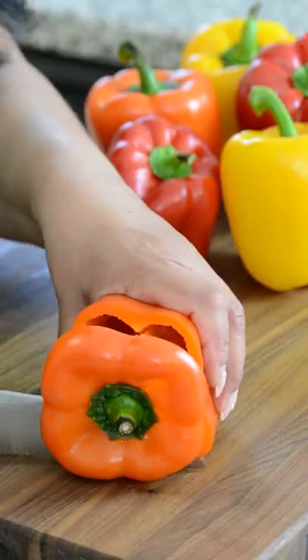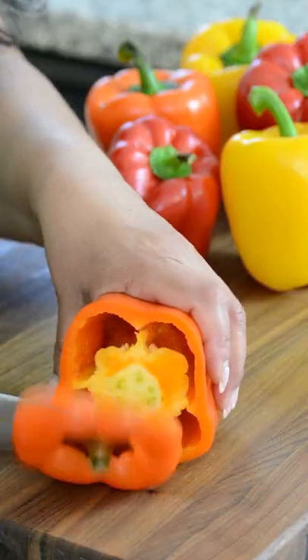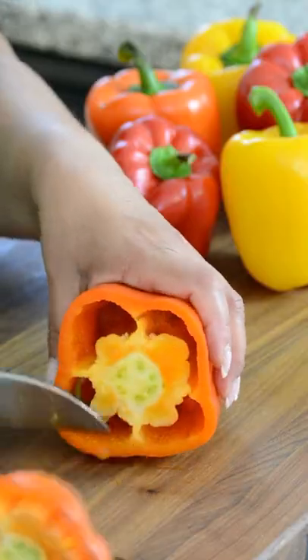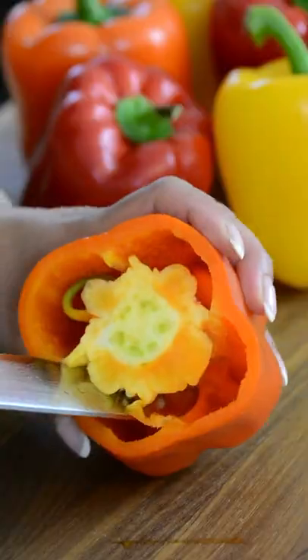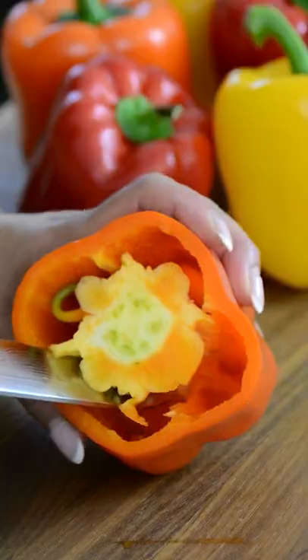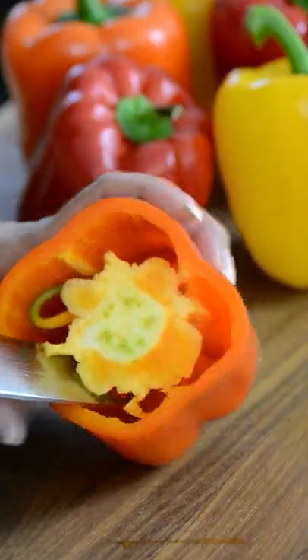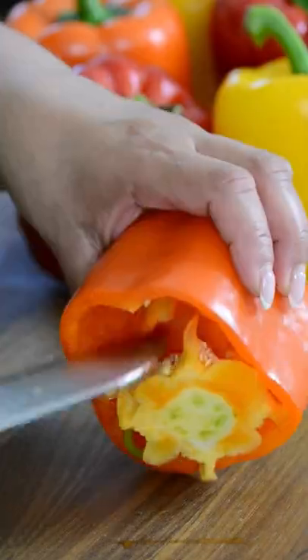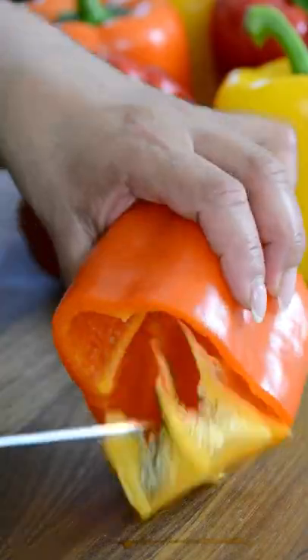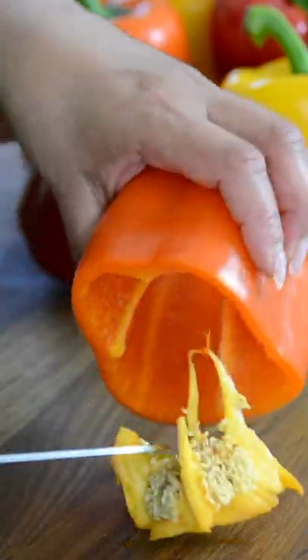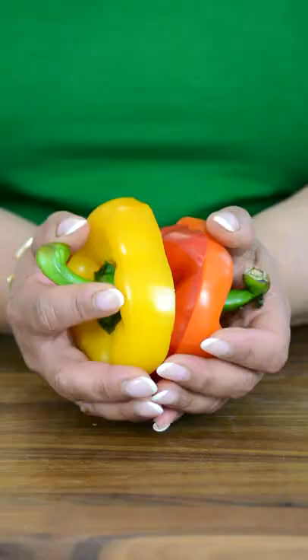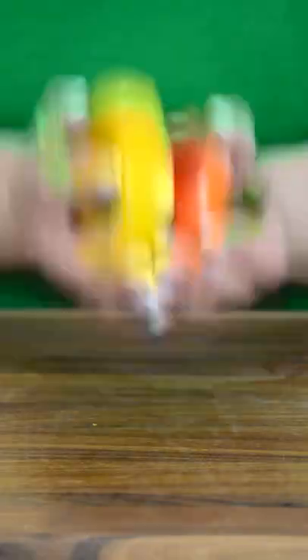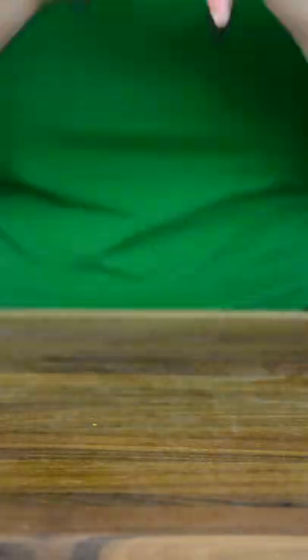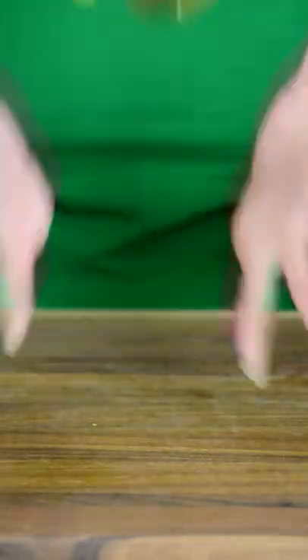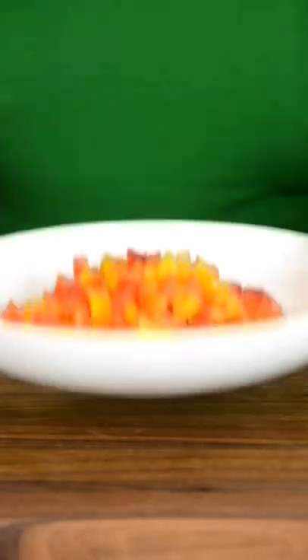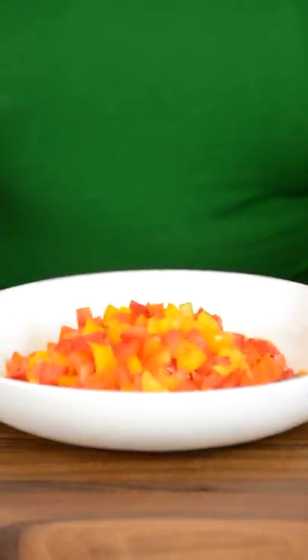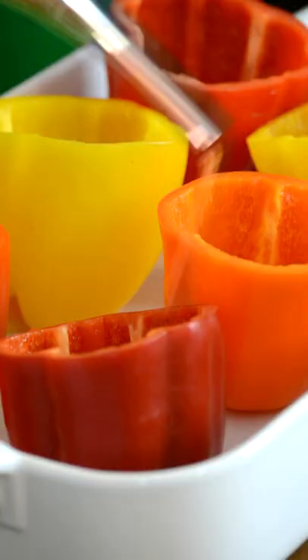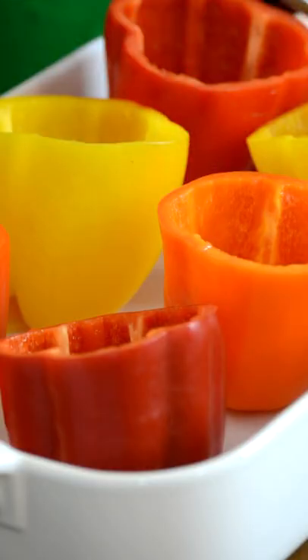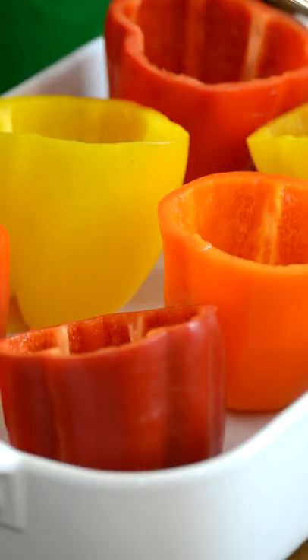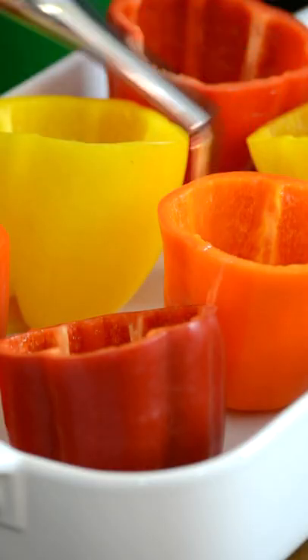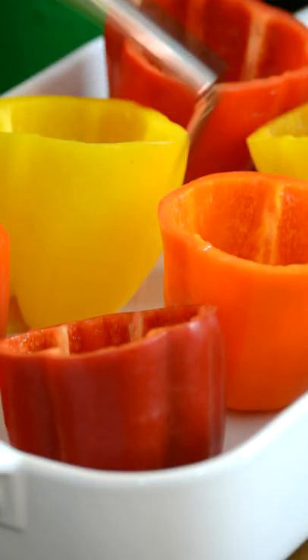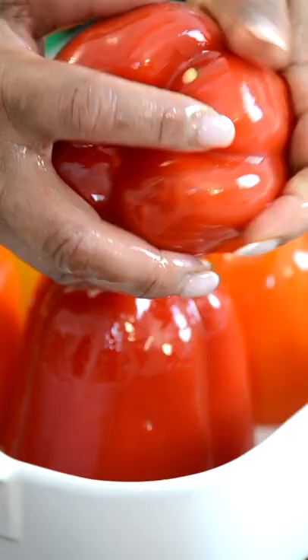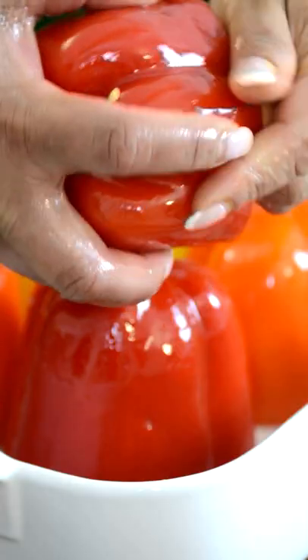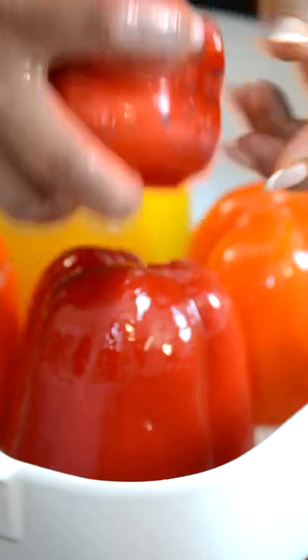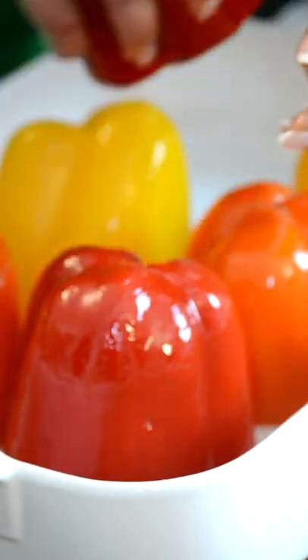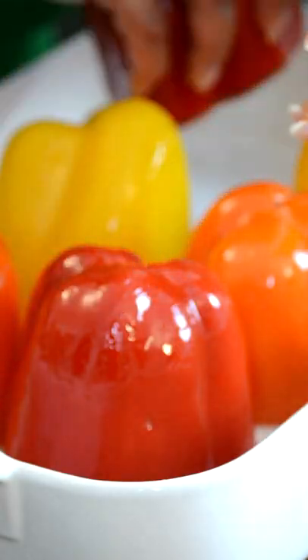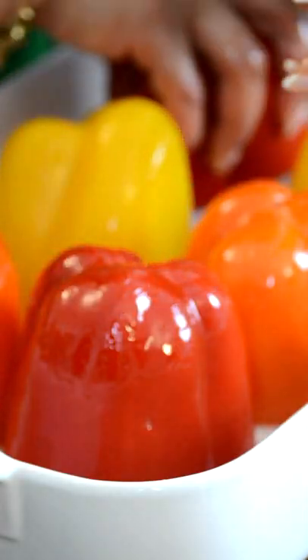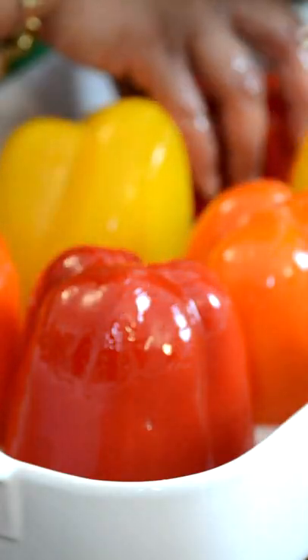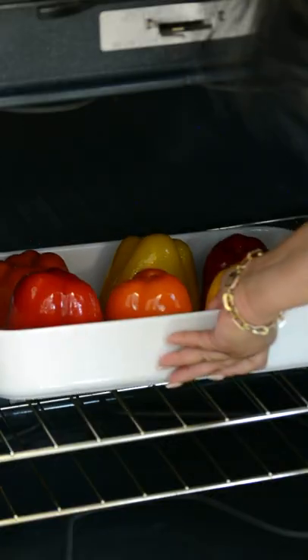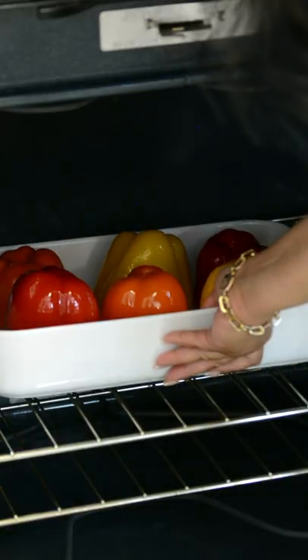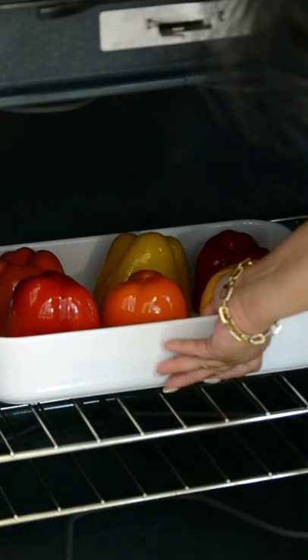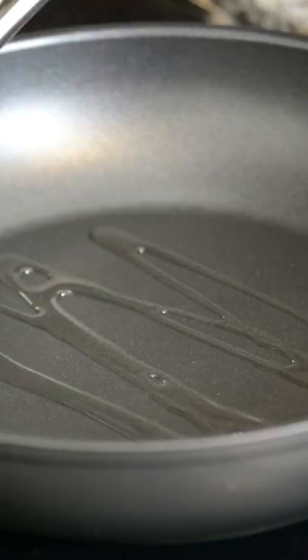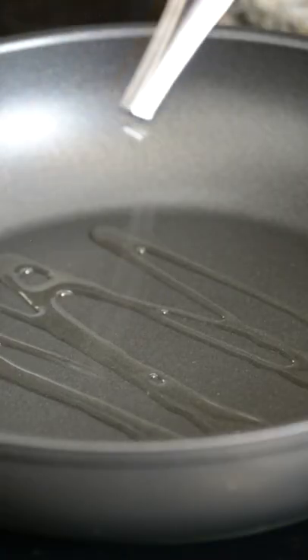Cut off the tops and clean the peppers. Dice the tops. Drizzle olive oil and bake bottoms up for 15 minutes.